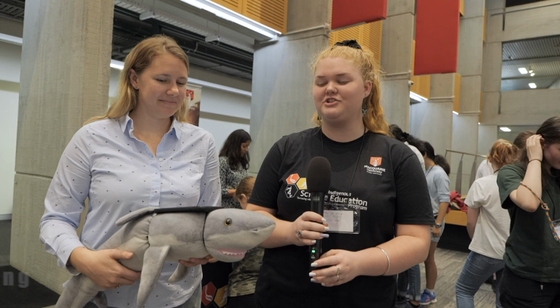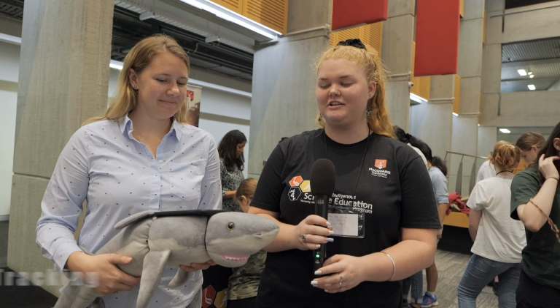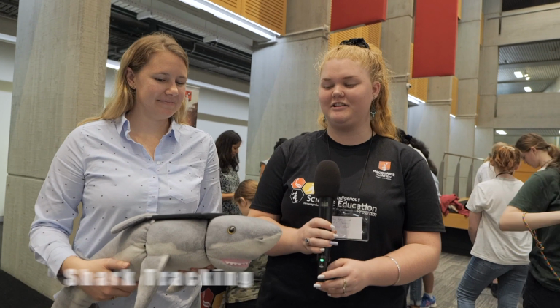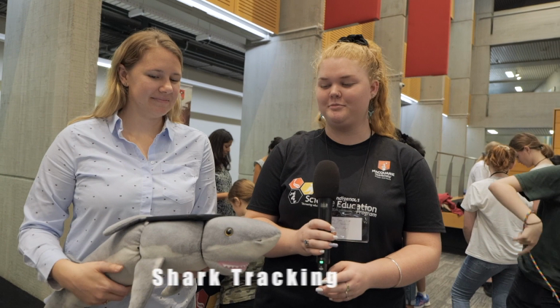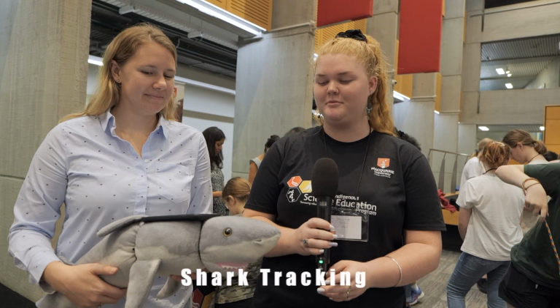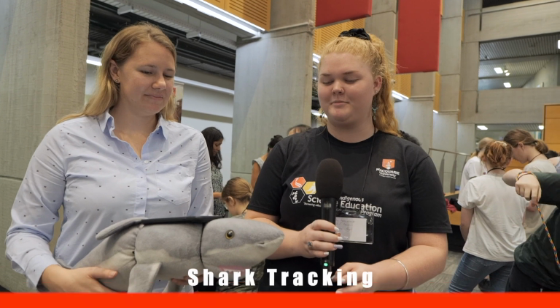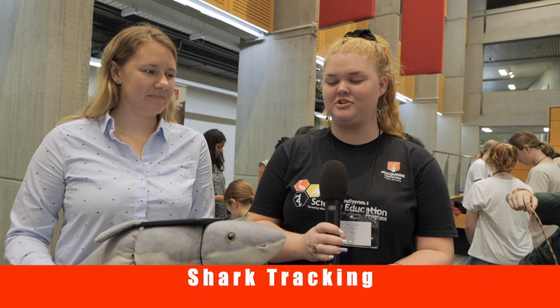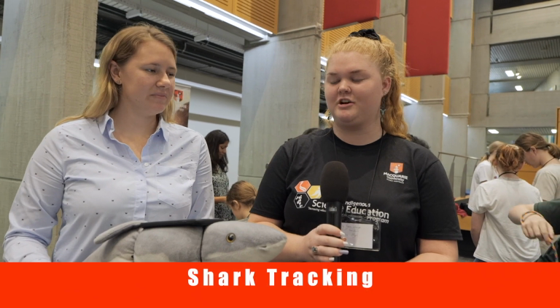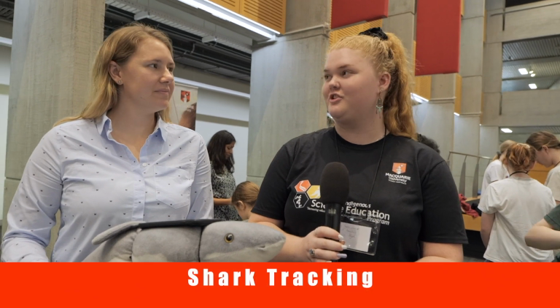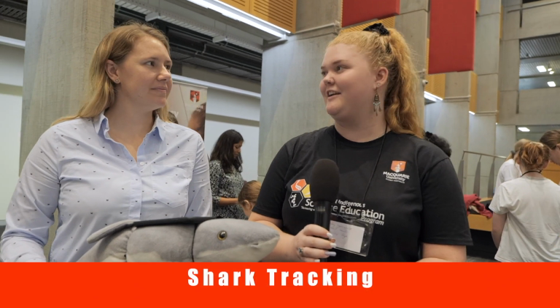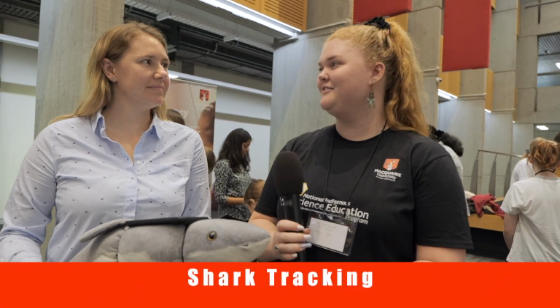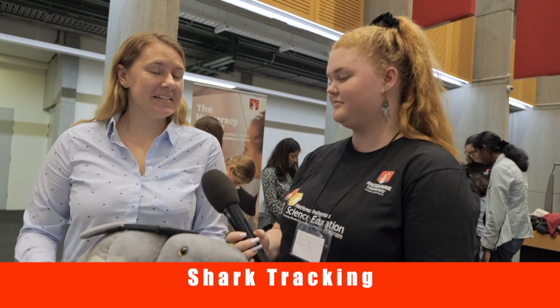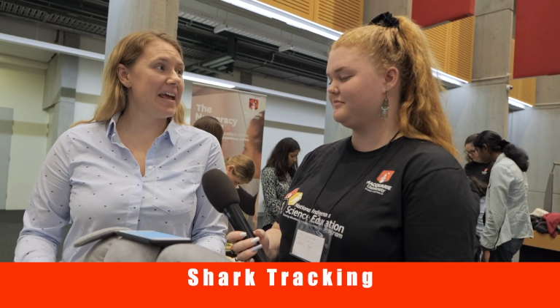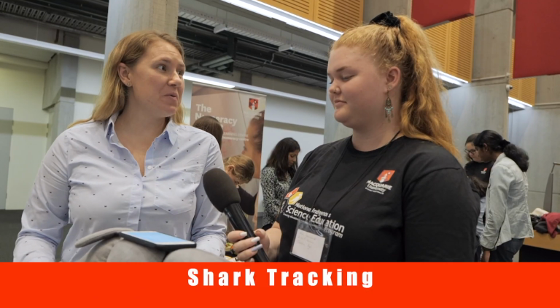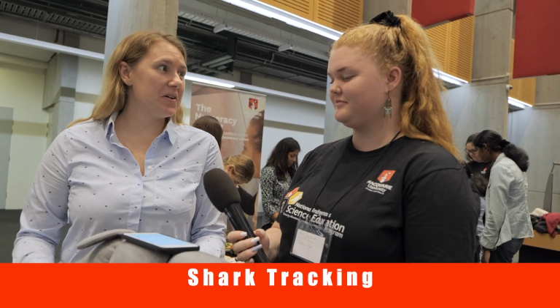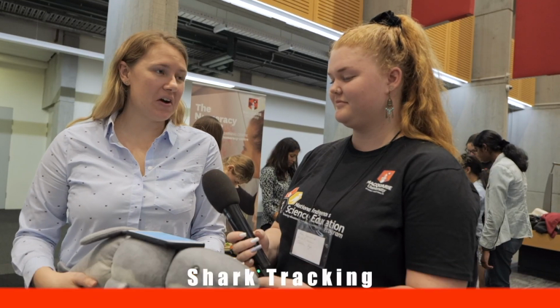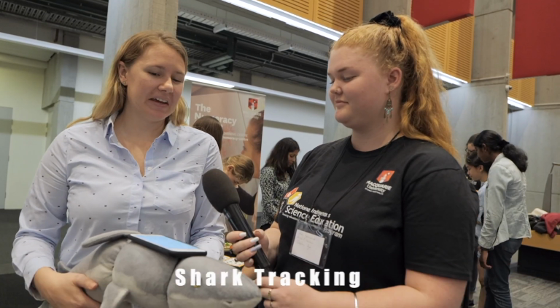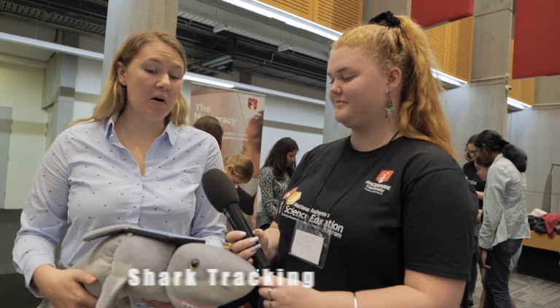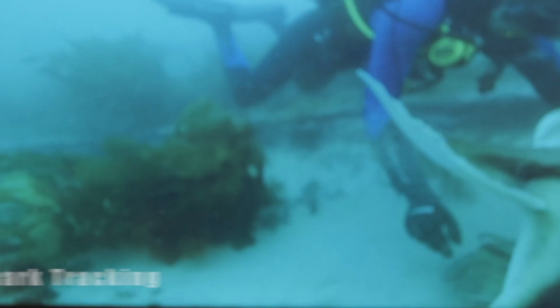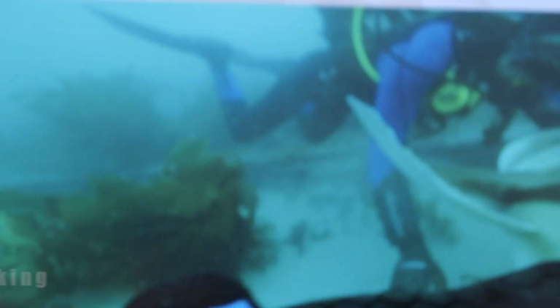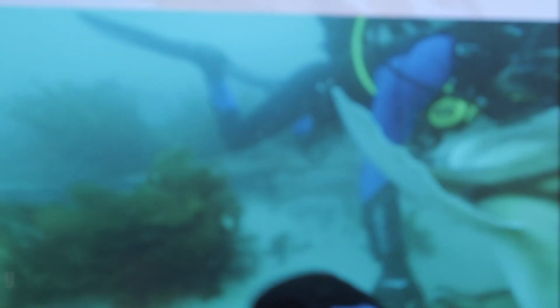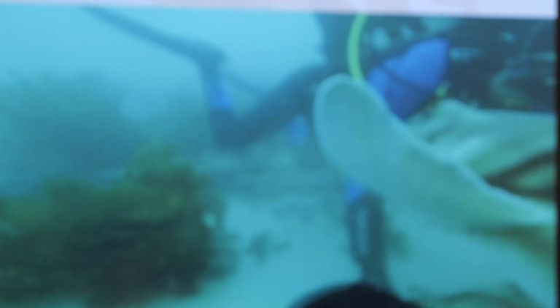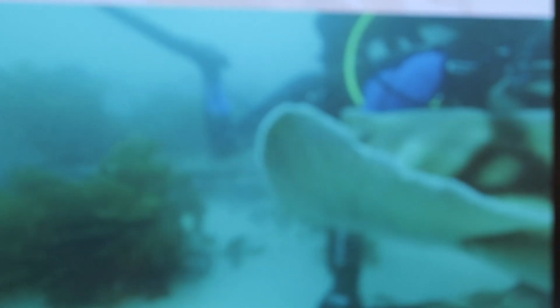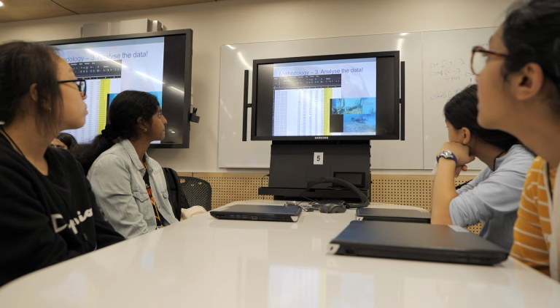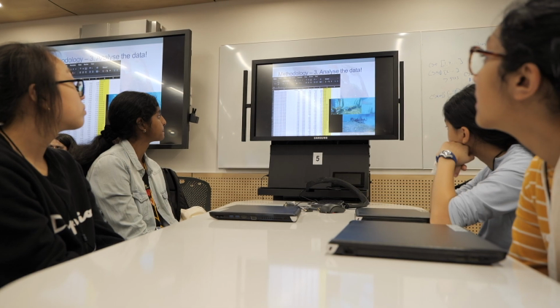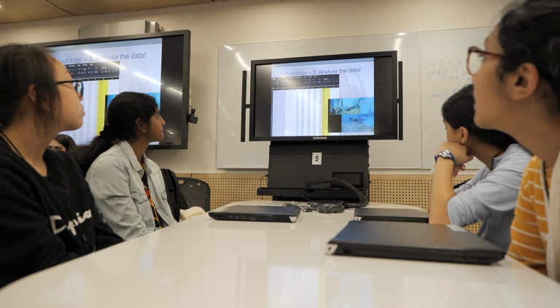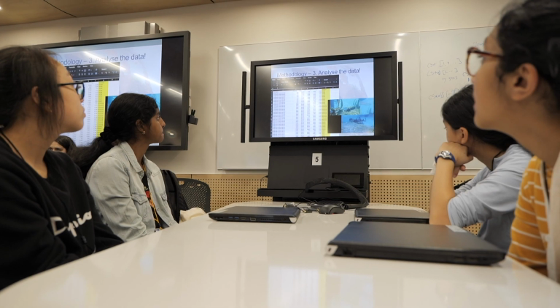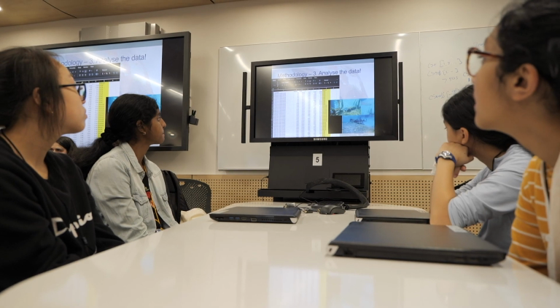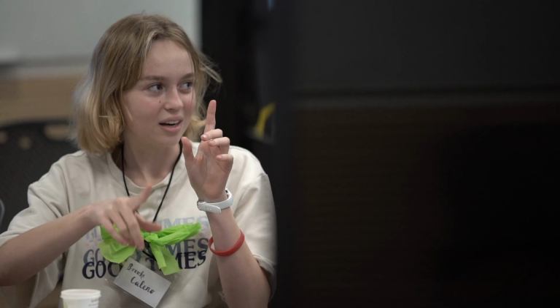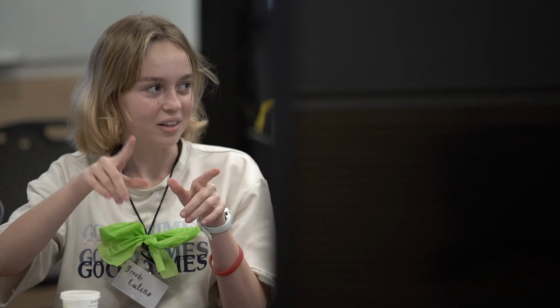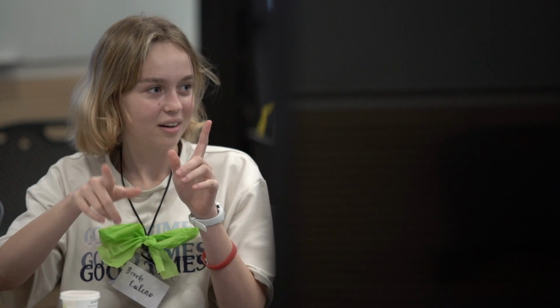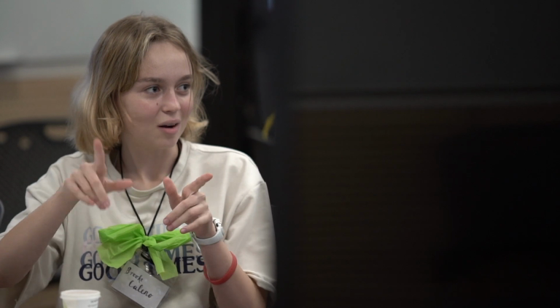Juliana, can you tell us a little bit more about shark tracking? Today we are talking all about how we do research on port jacks and sharks.